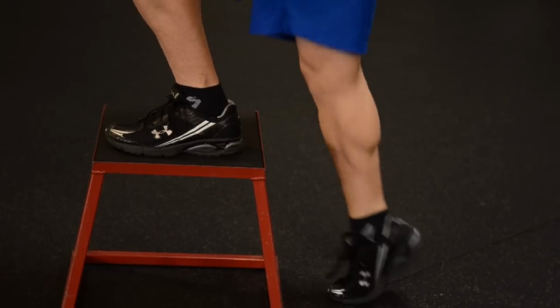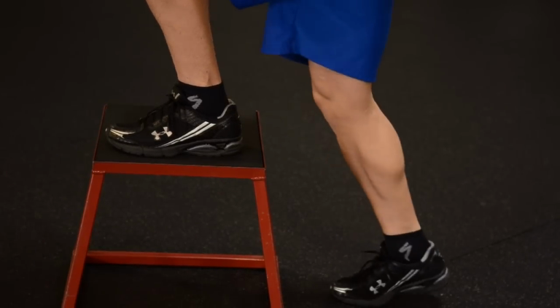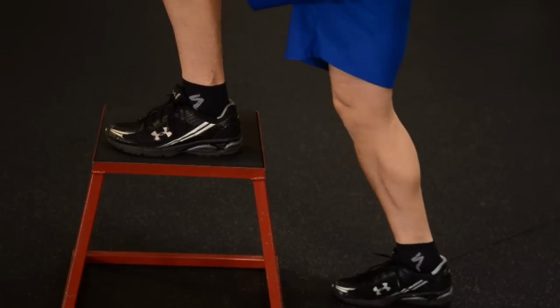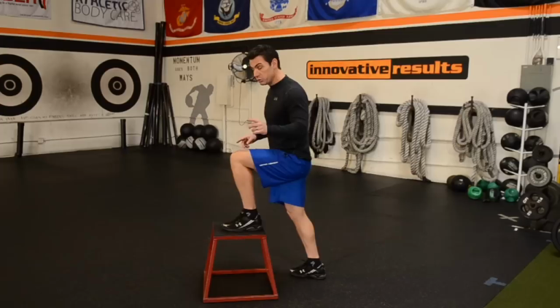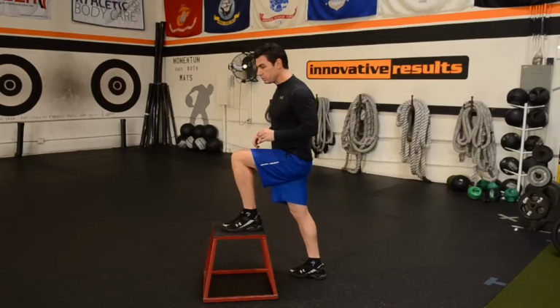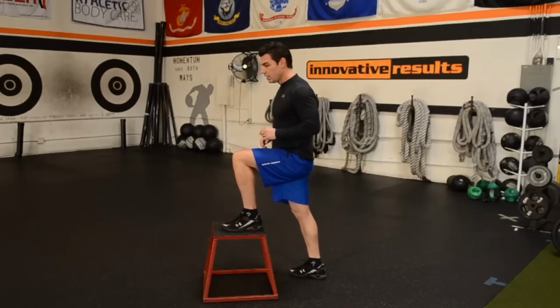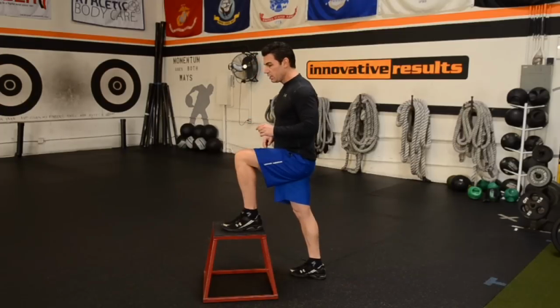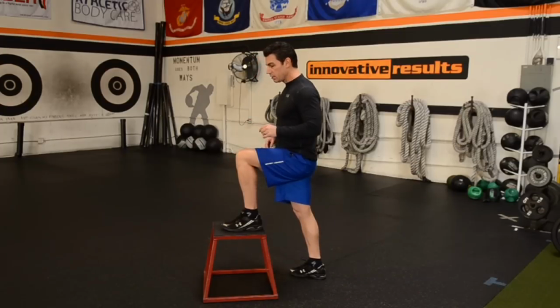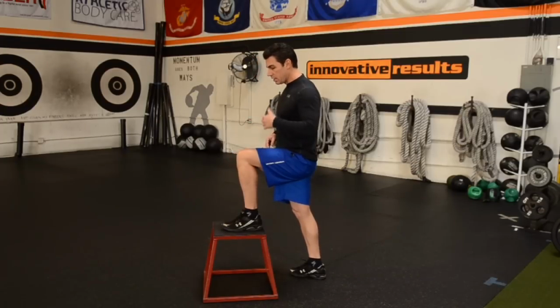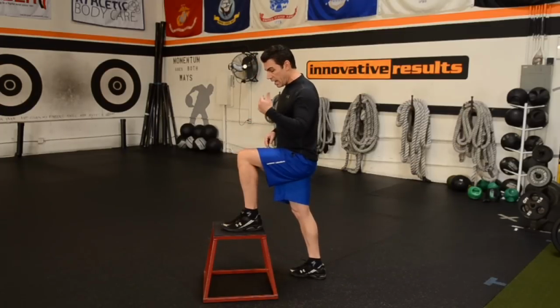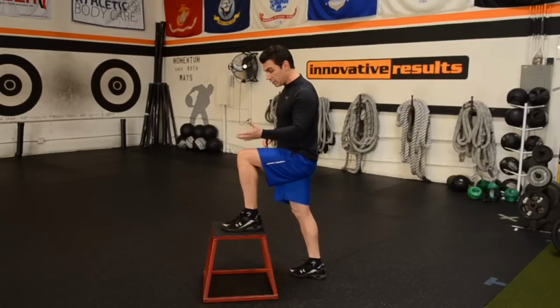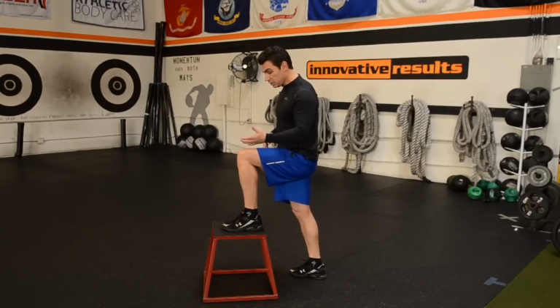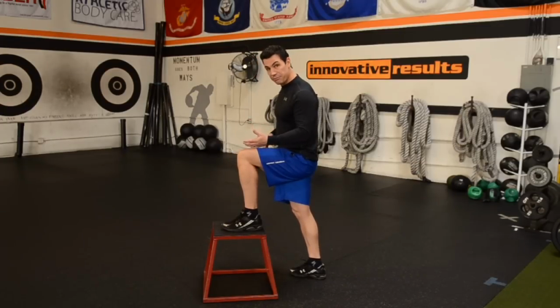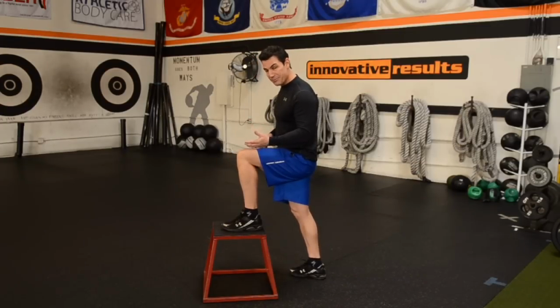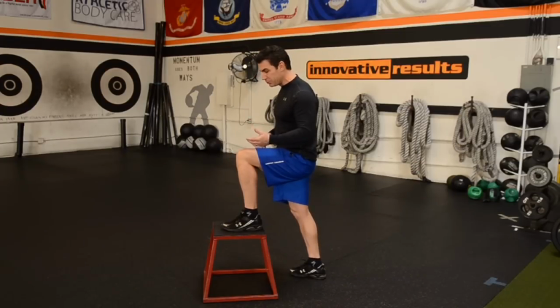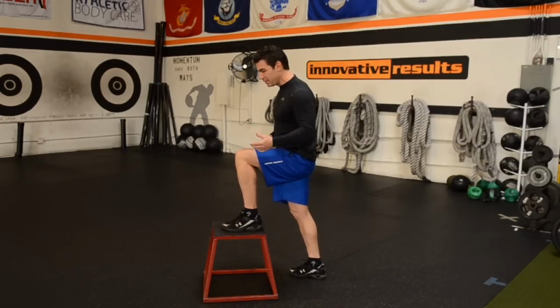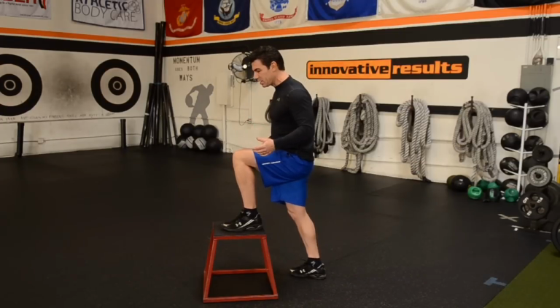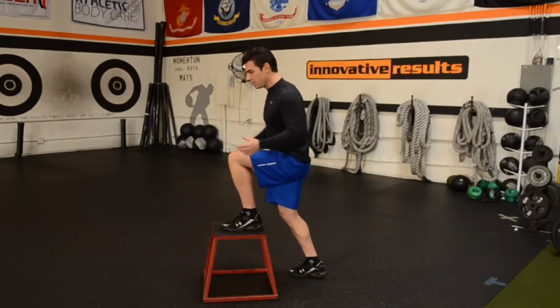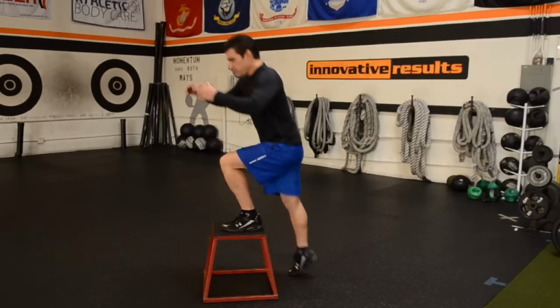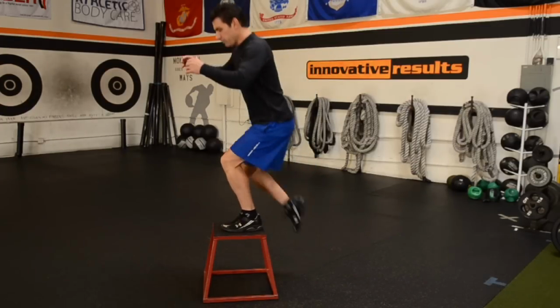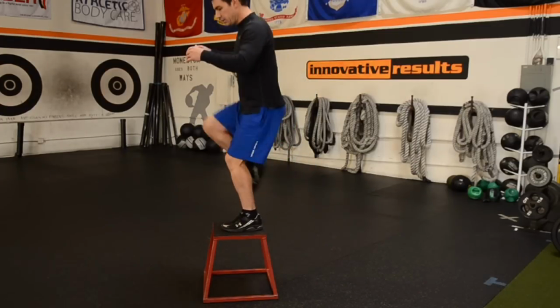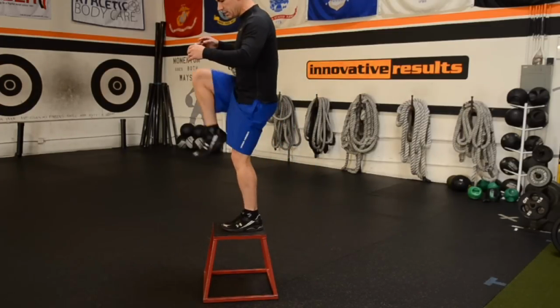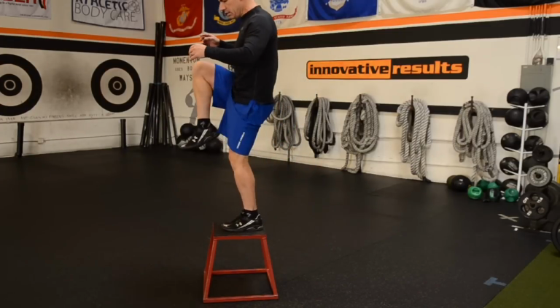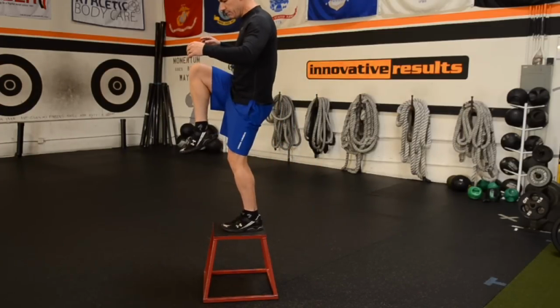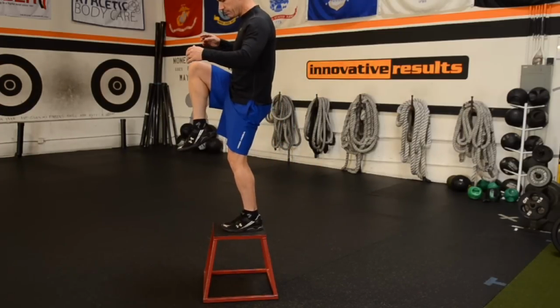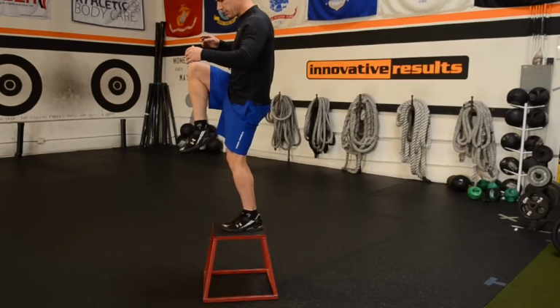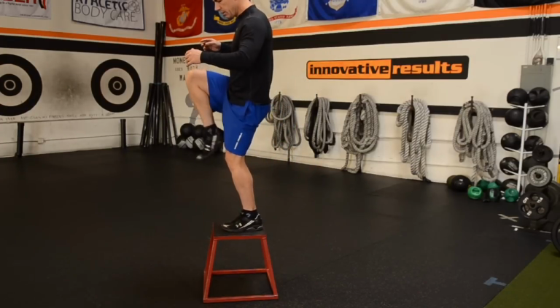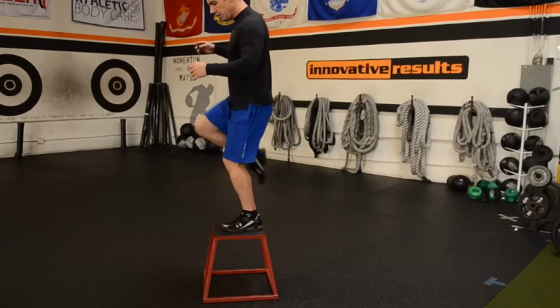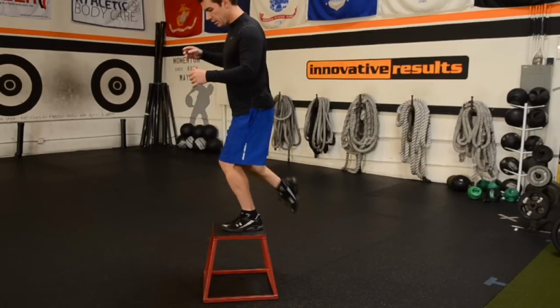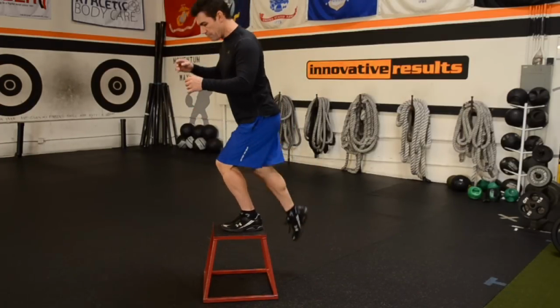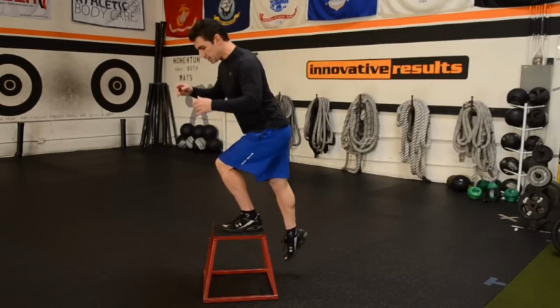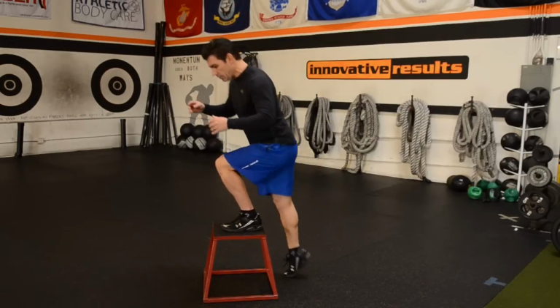Or if you choose, you can add a little flavor to it — come up and raise the knee, then come back down.